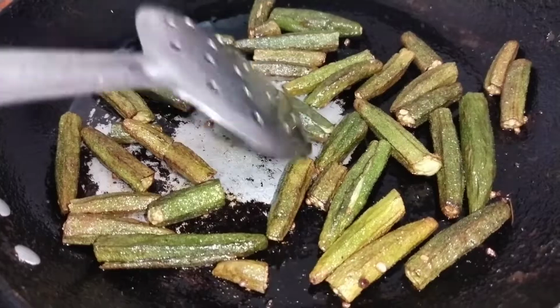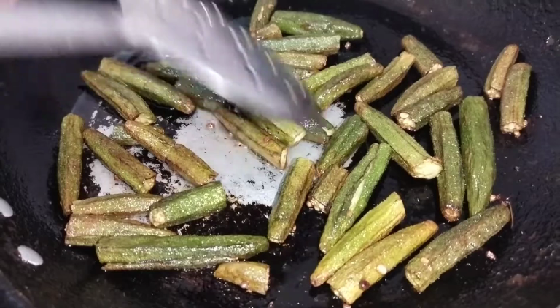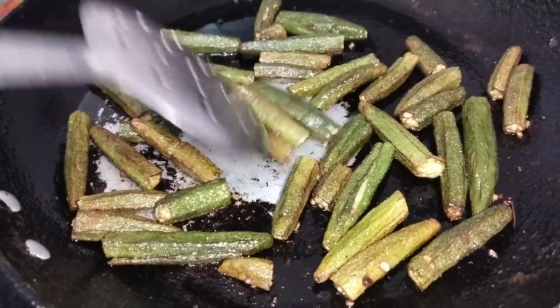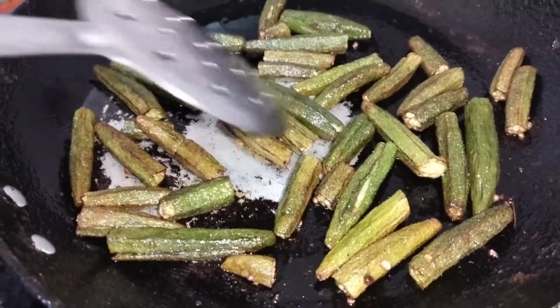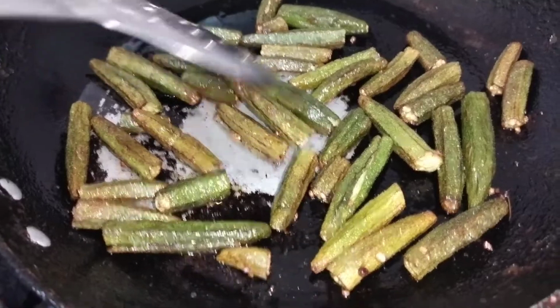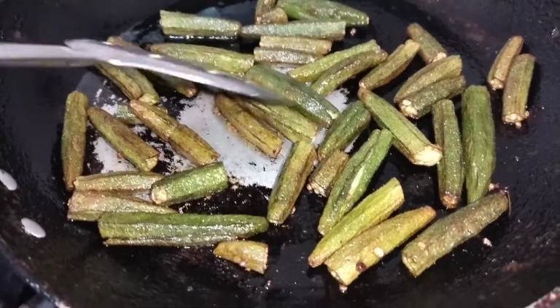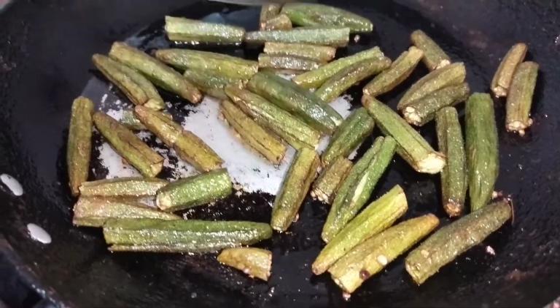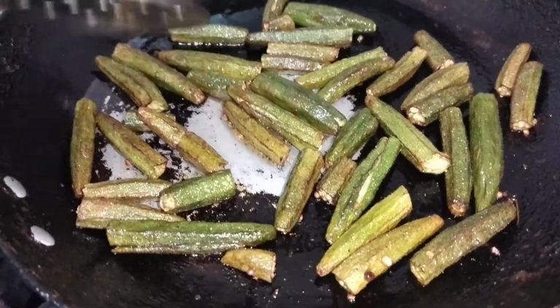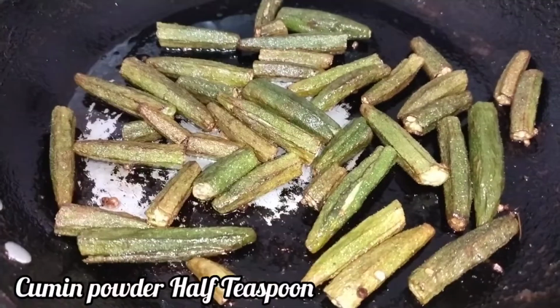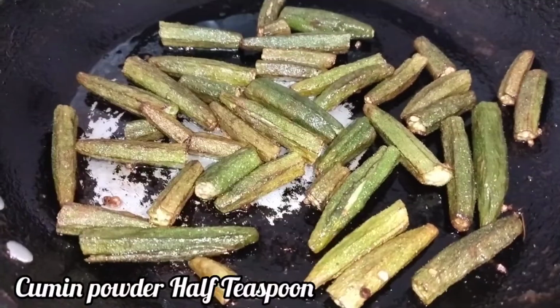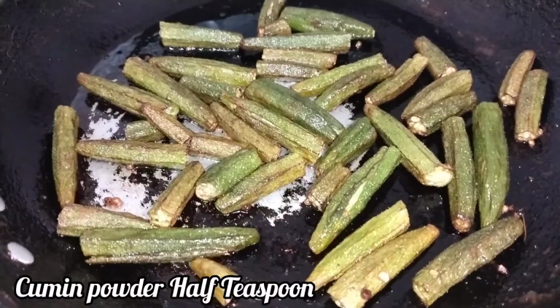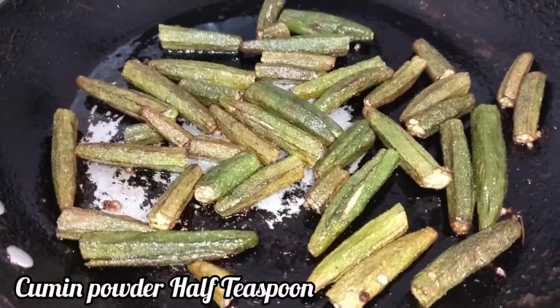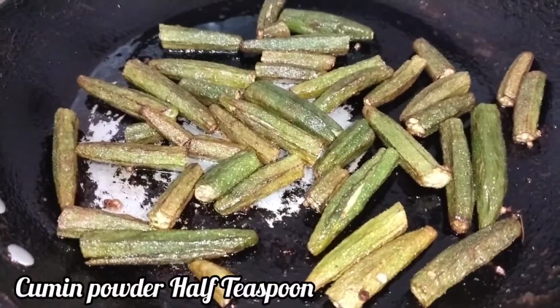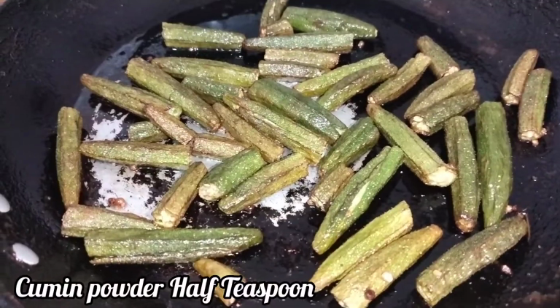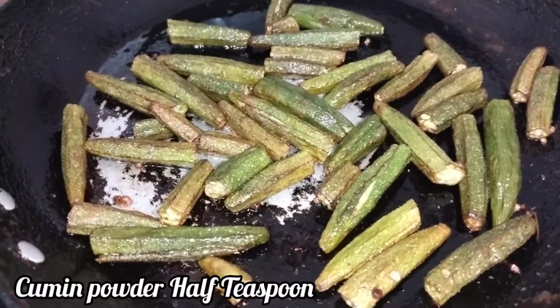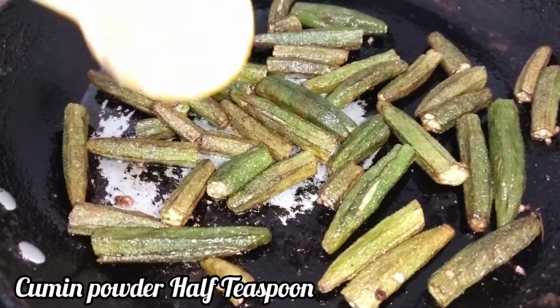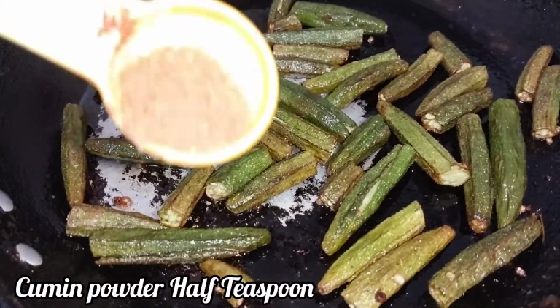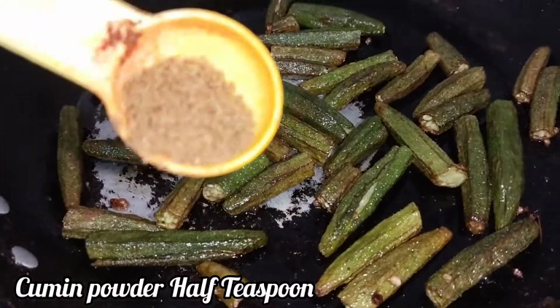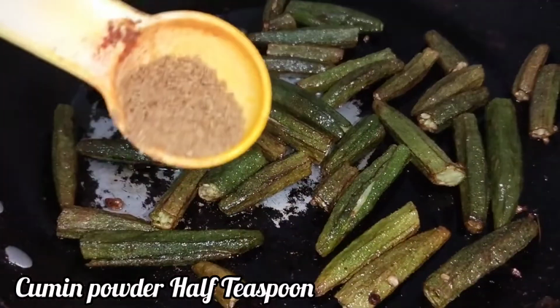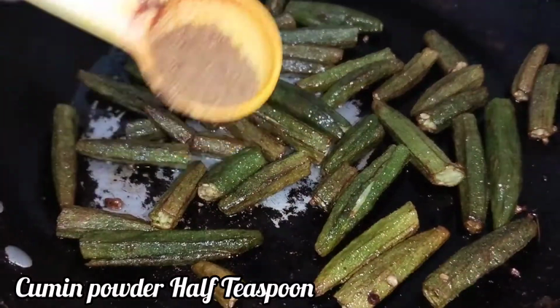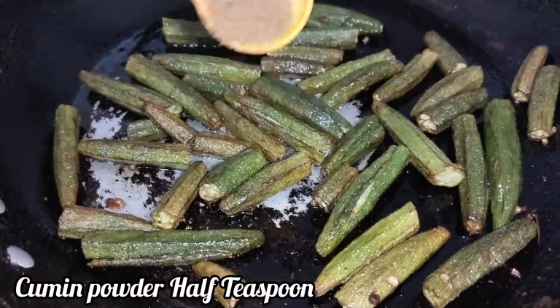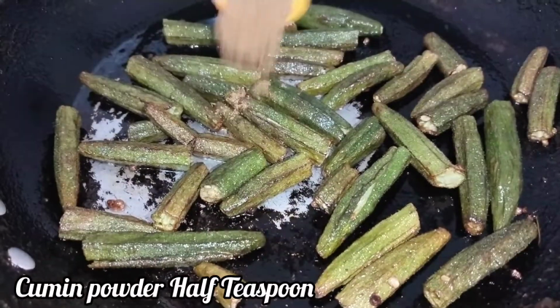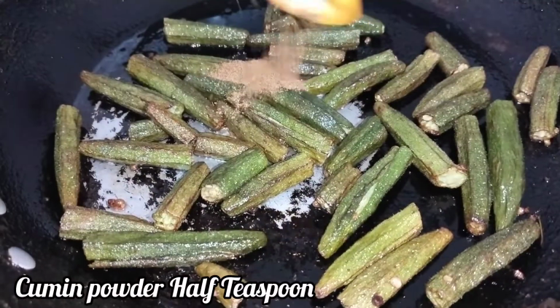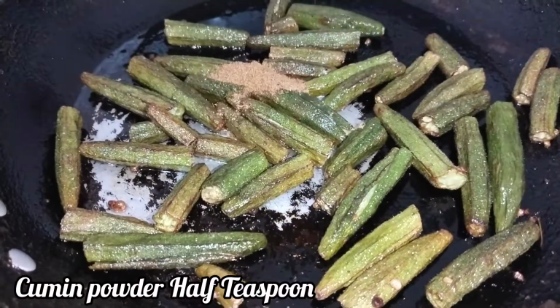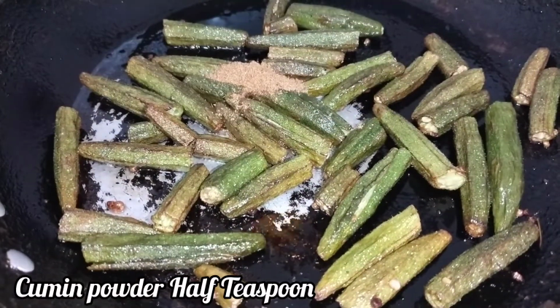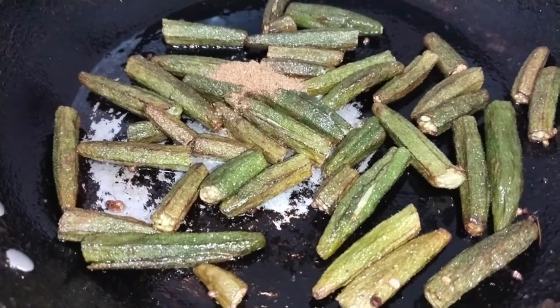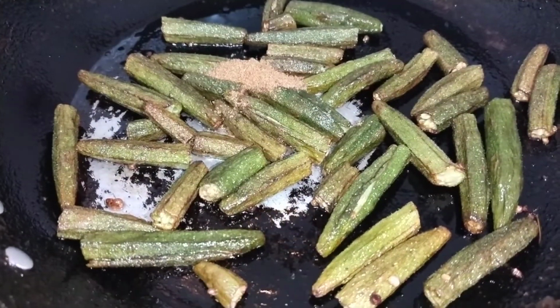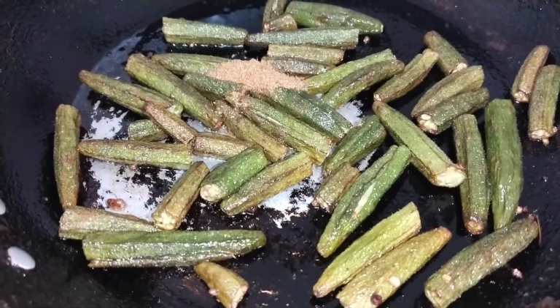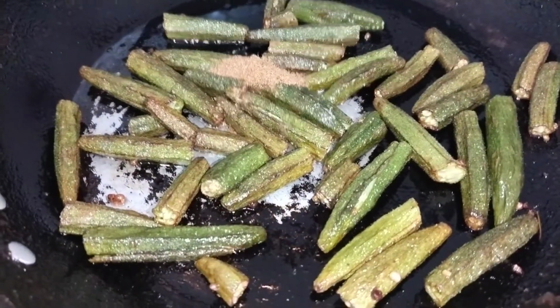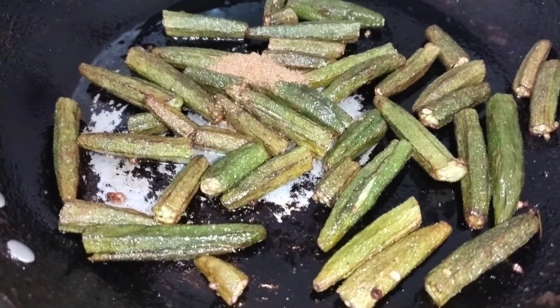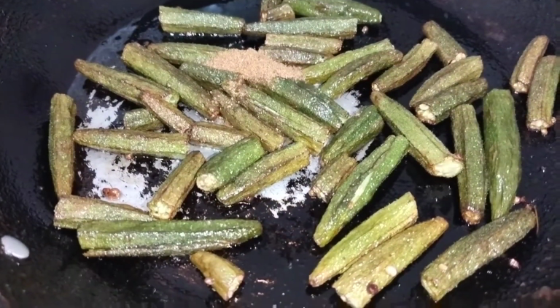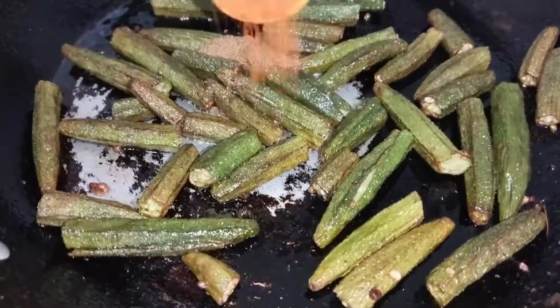Let's add half a teaspoon. Add 1 teaspoon.